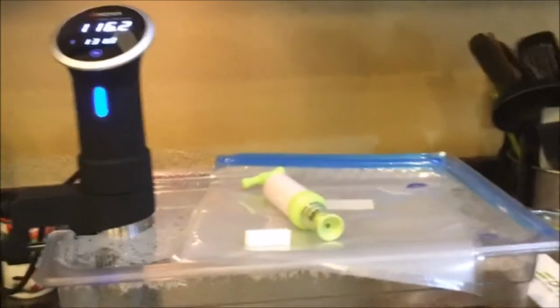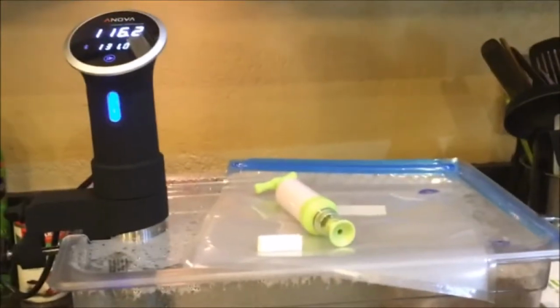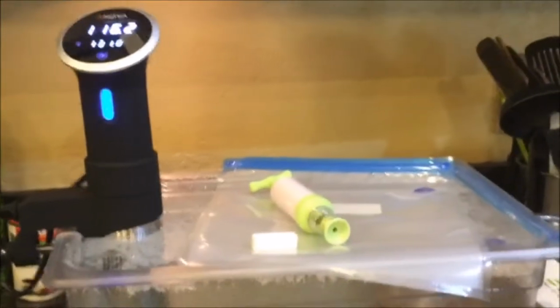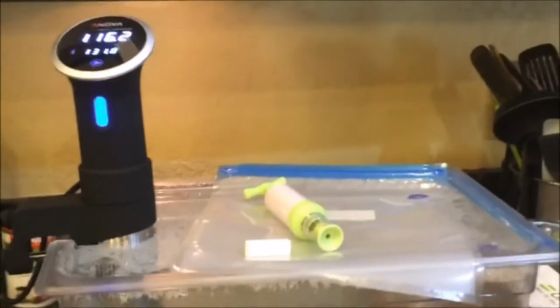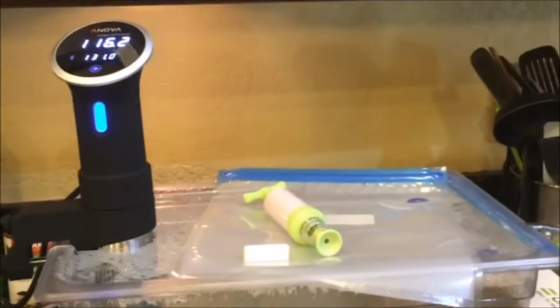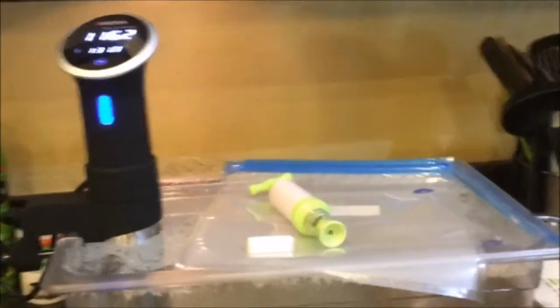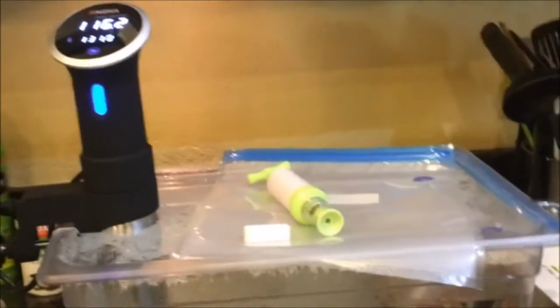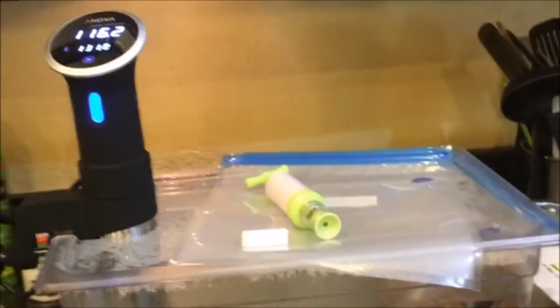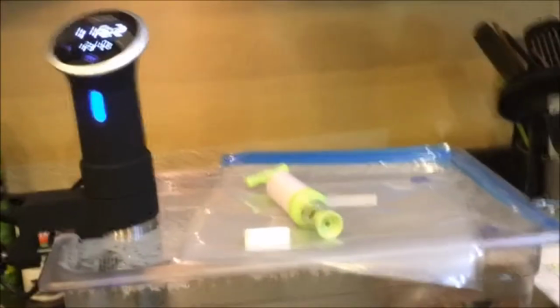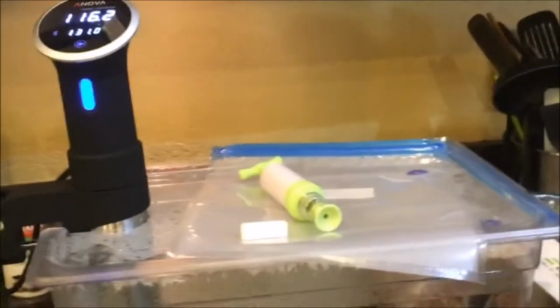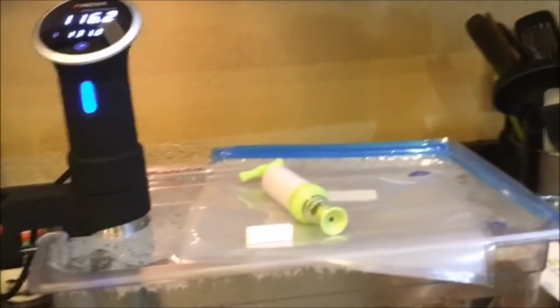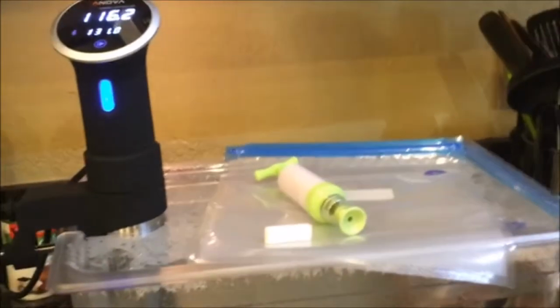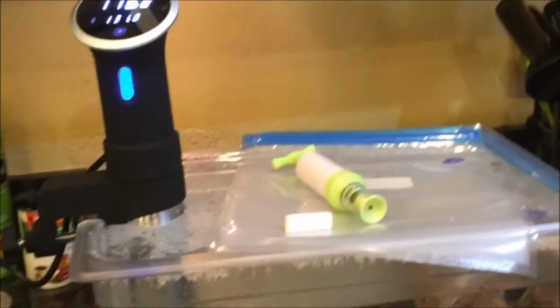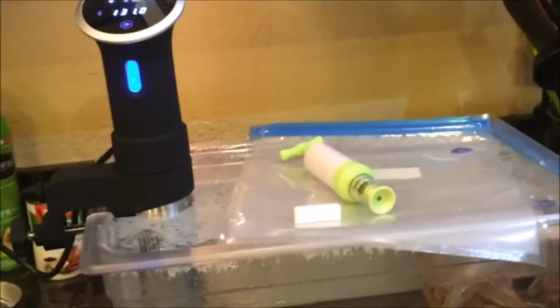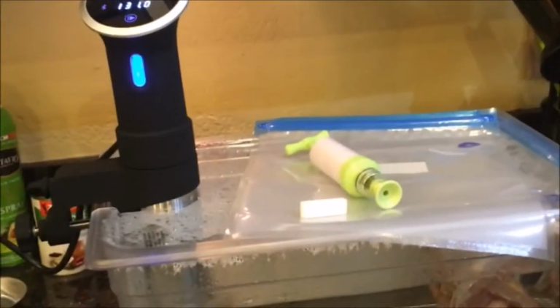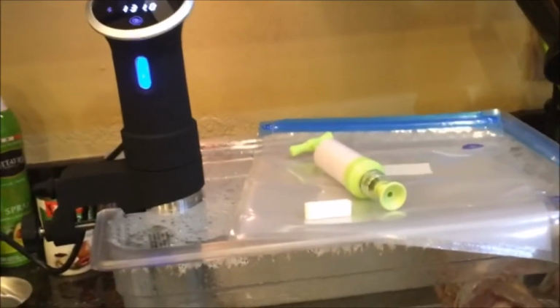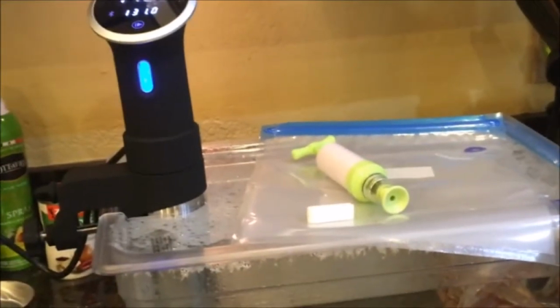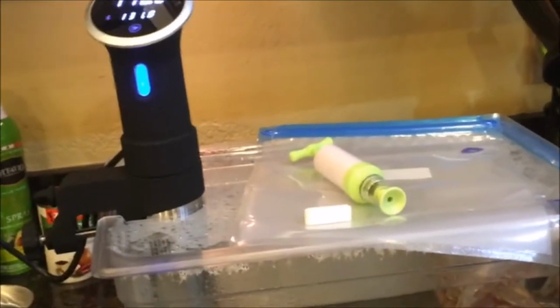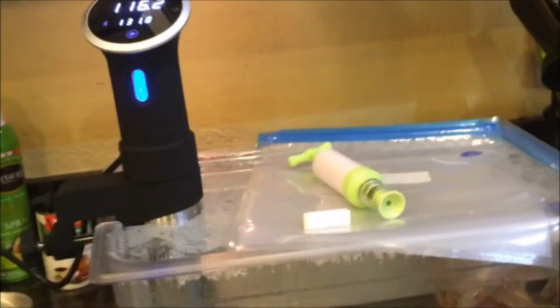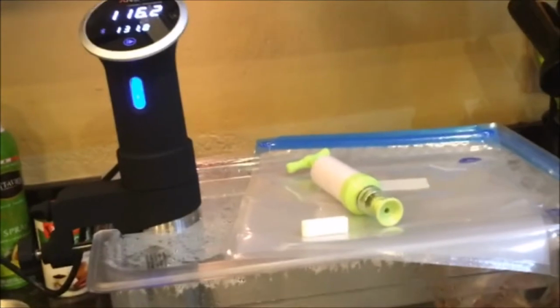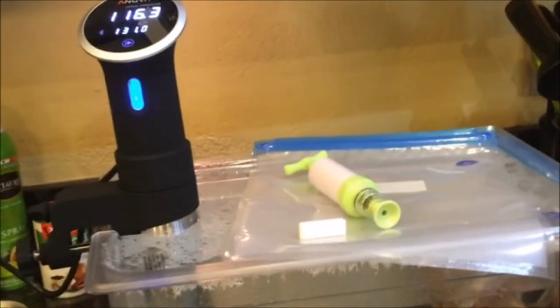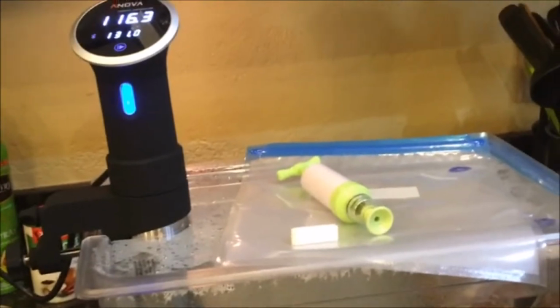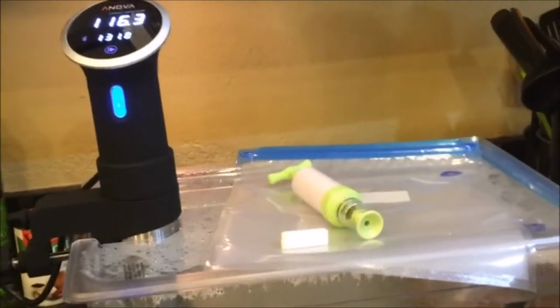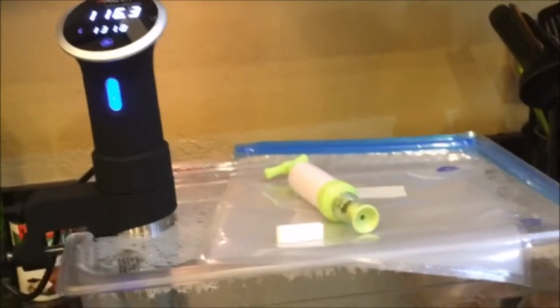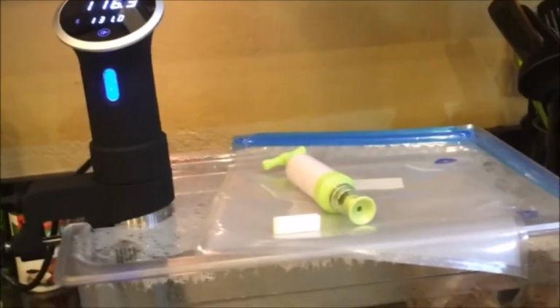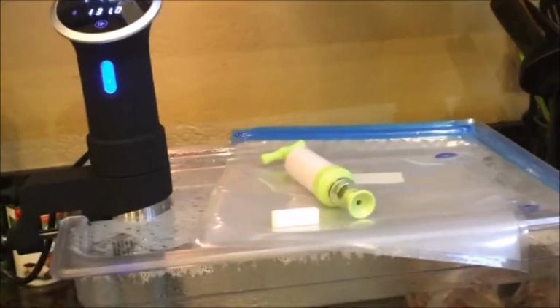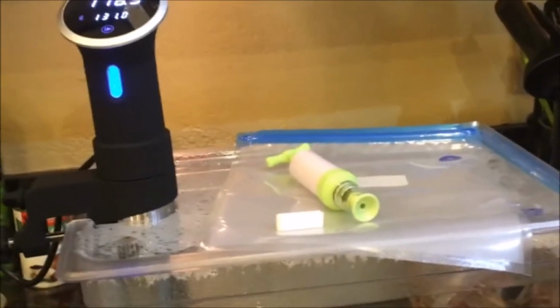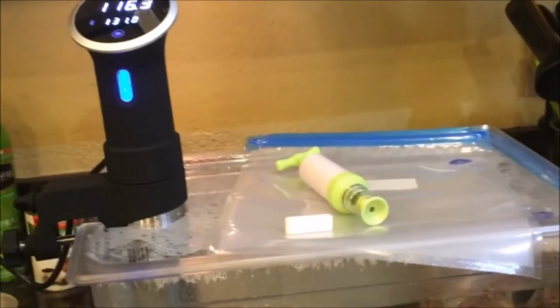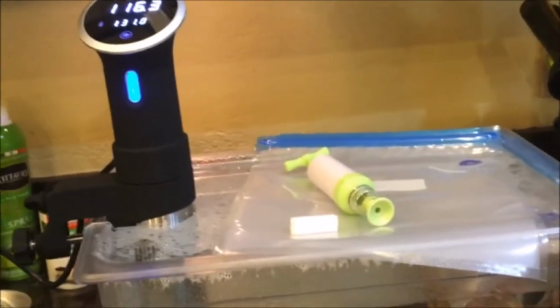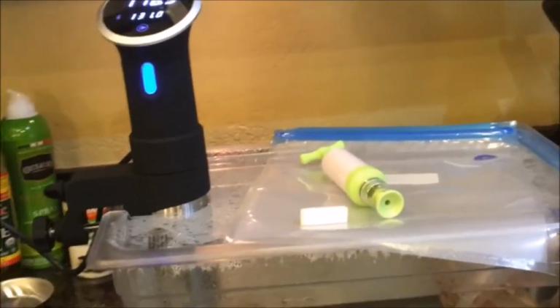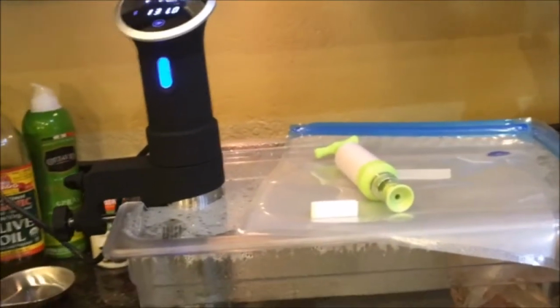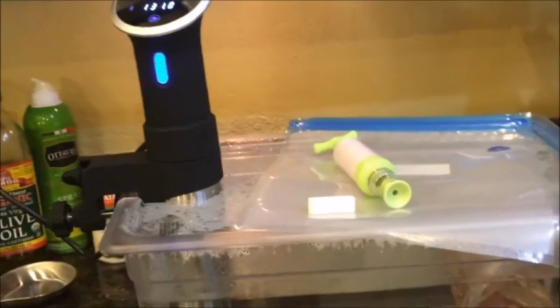Today I'm going to talk about my sous vide setup, and in the process test this new microphone and see how it works out for me.